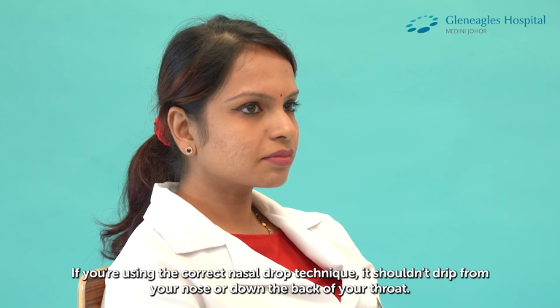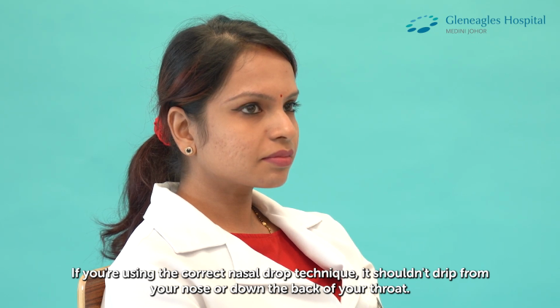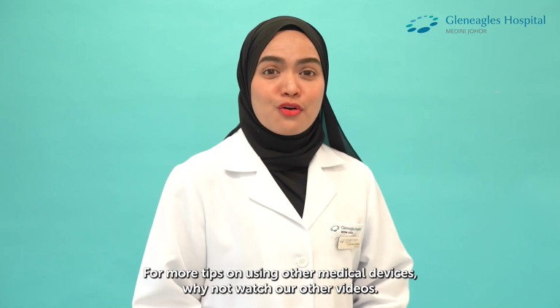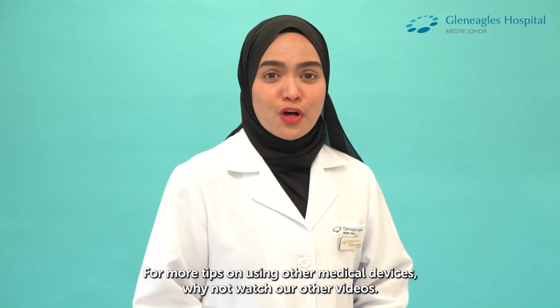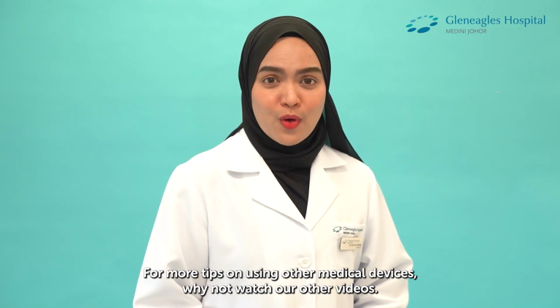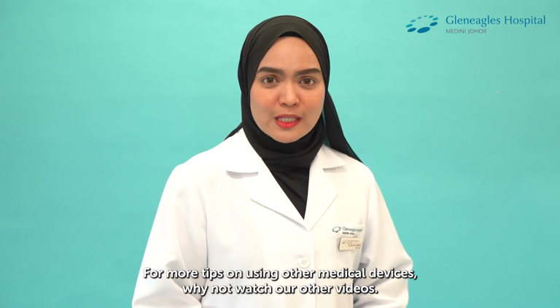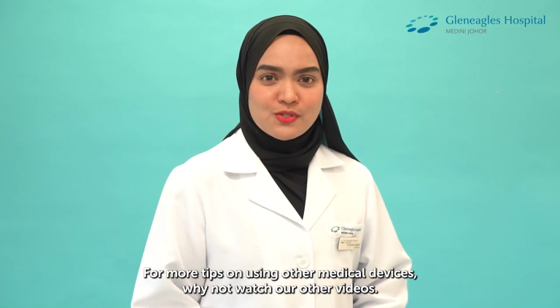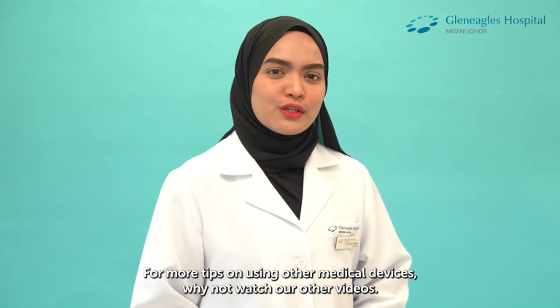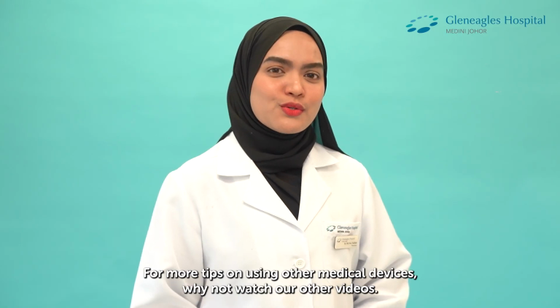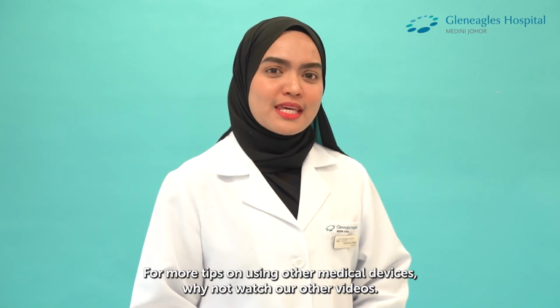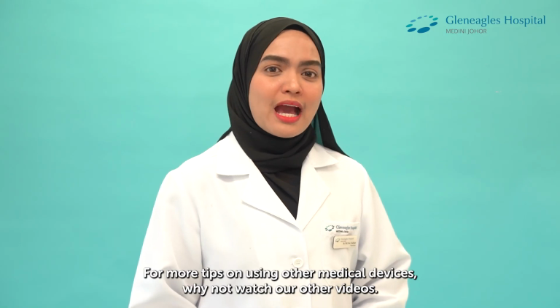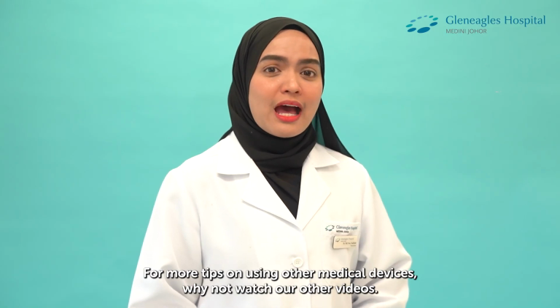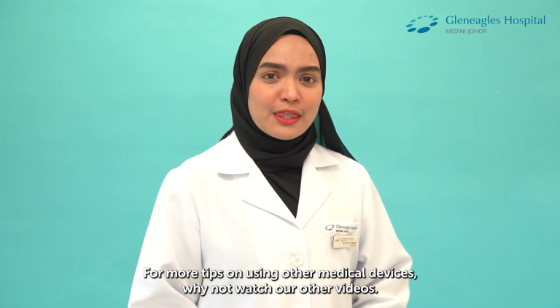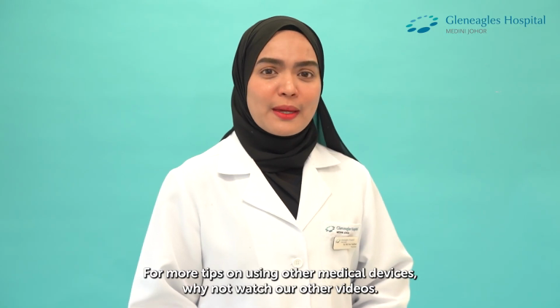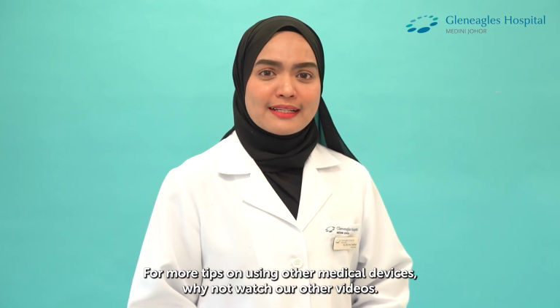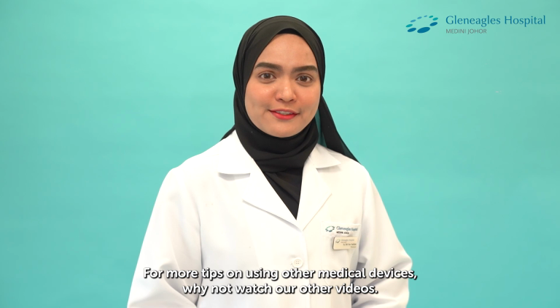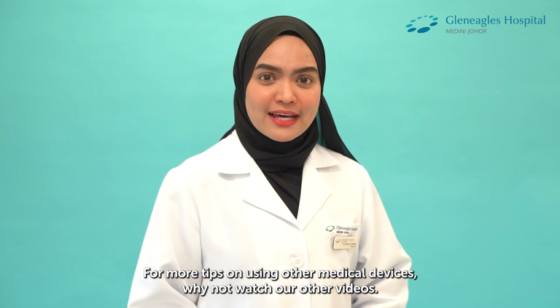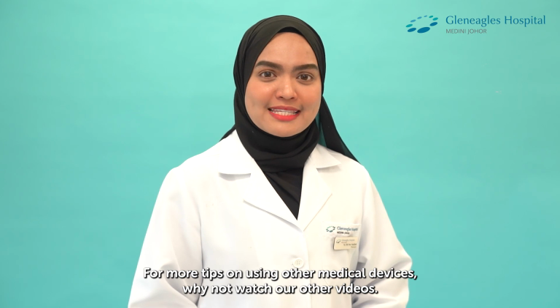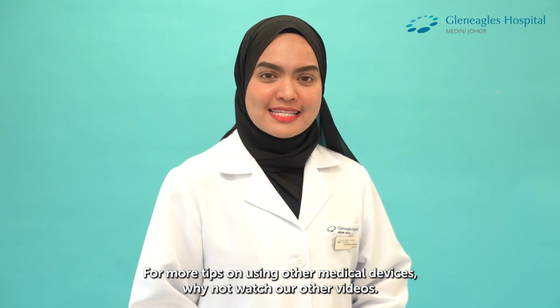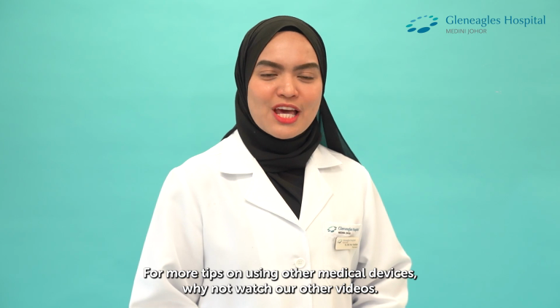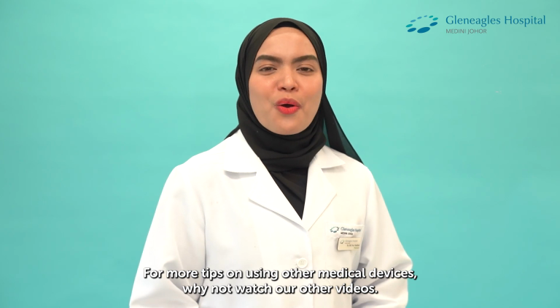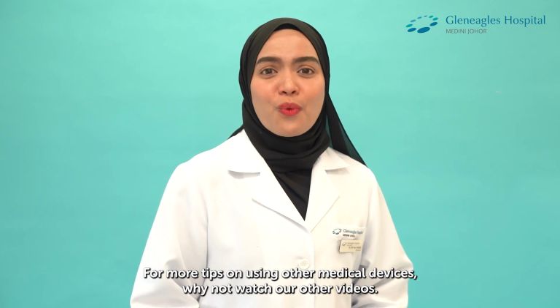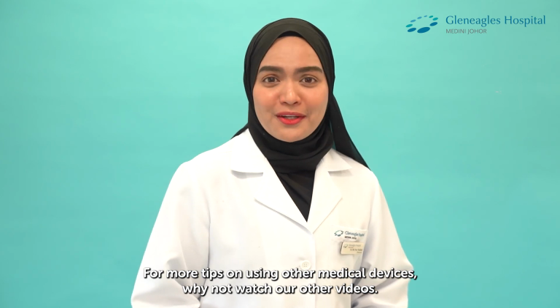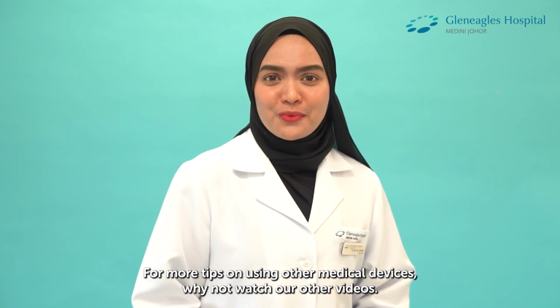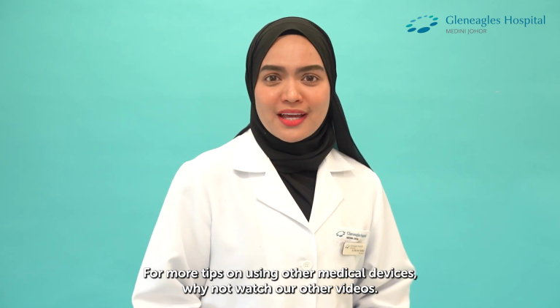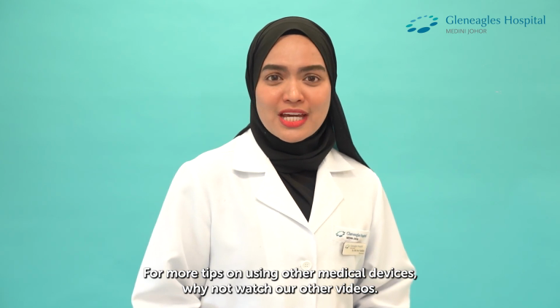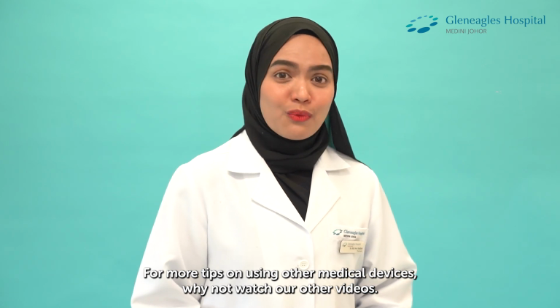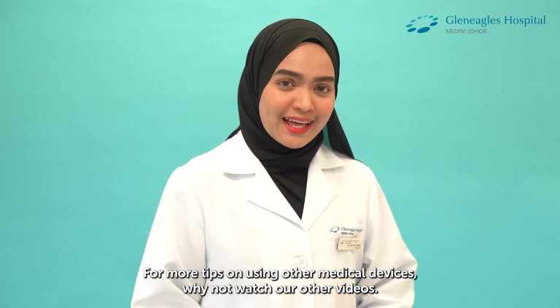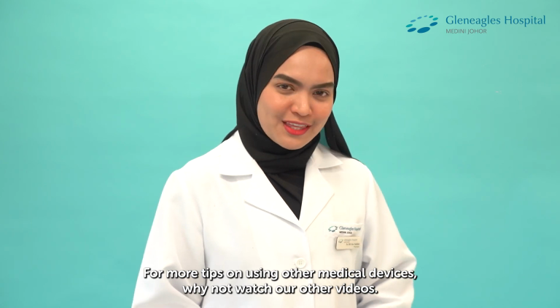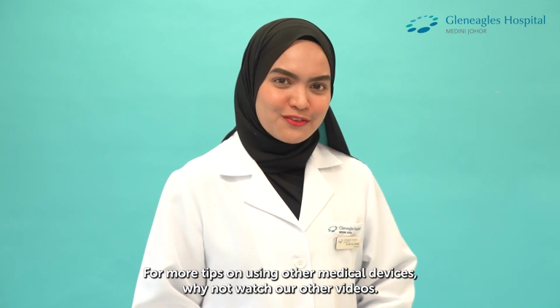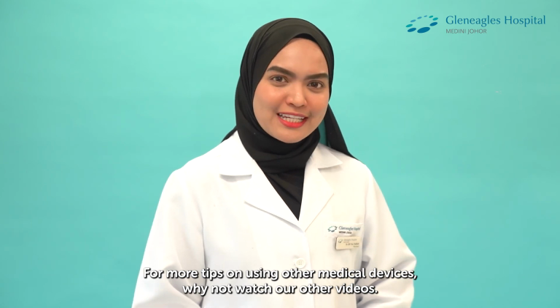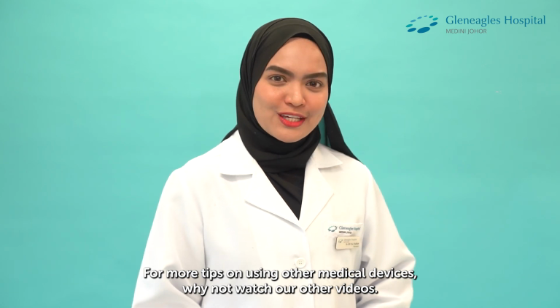For more tips on using other medical devices, why not watch our other videos?